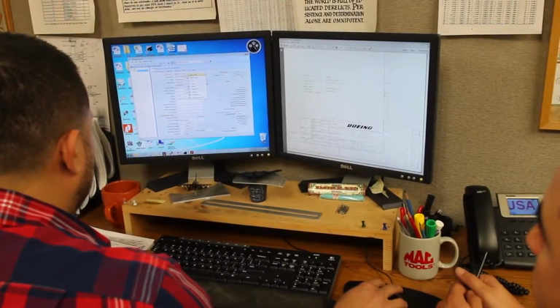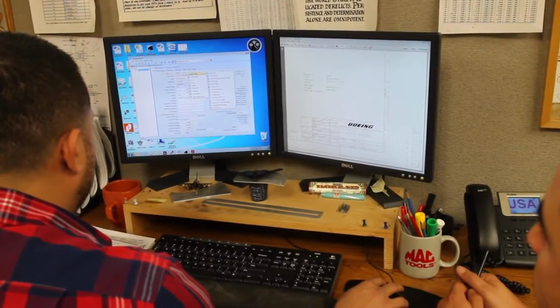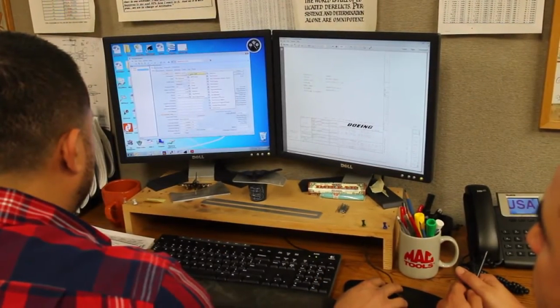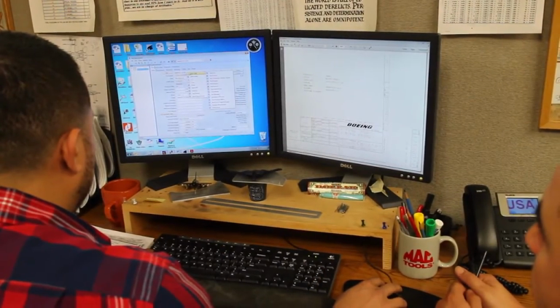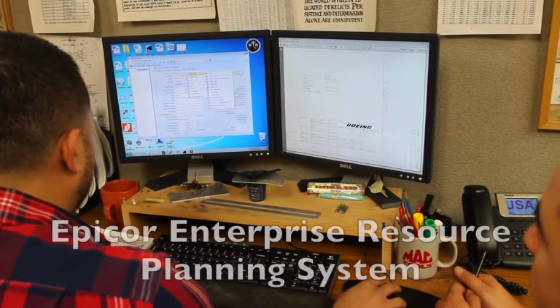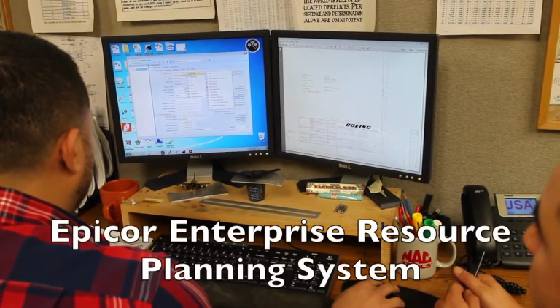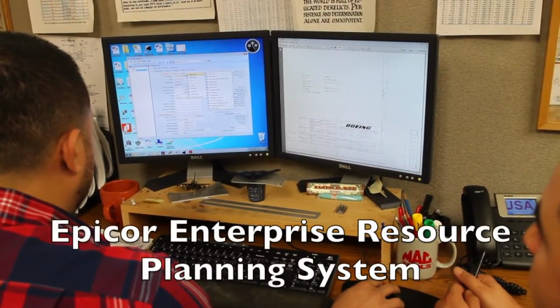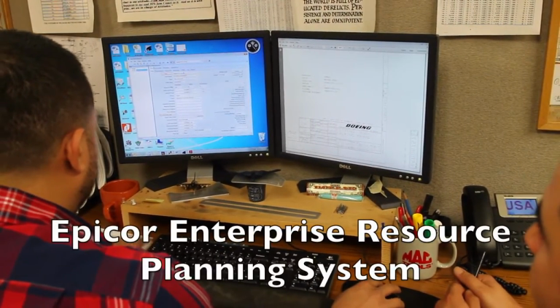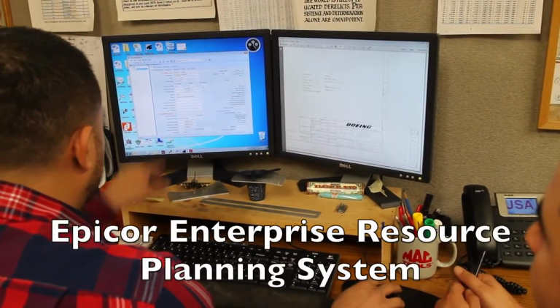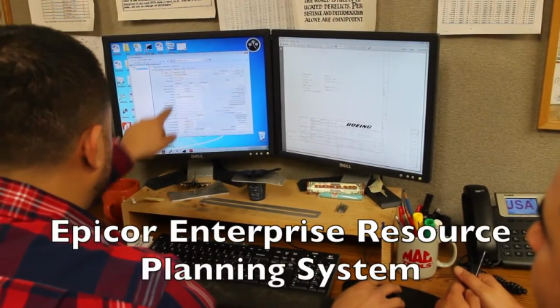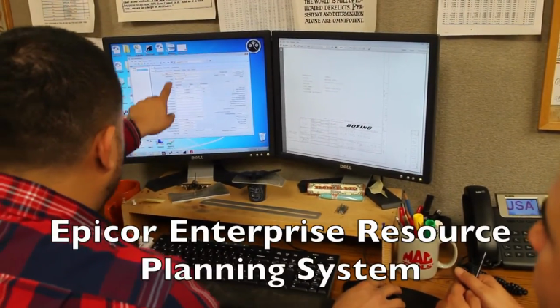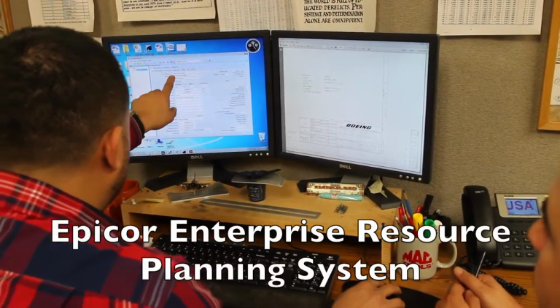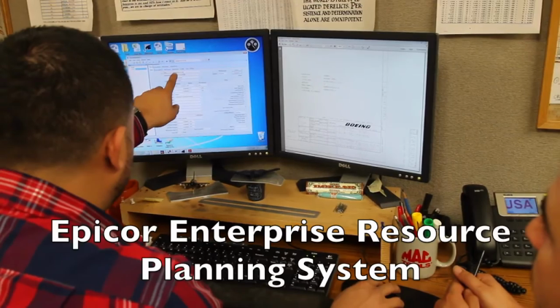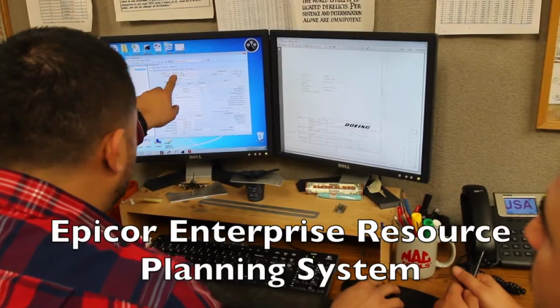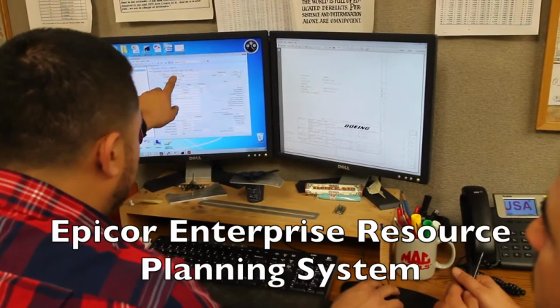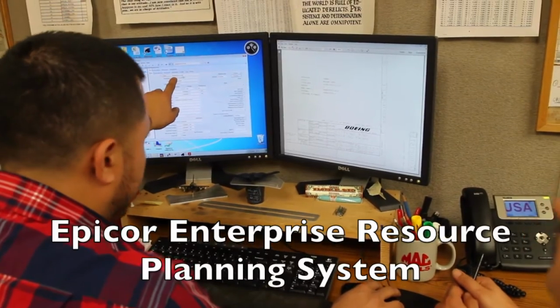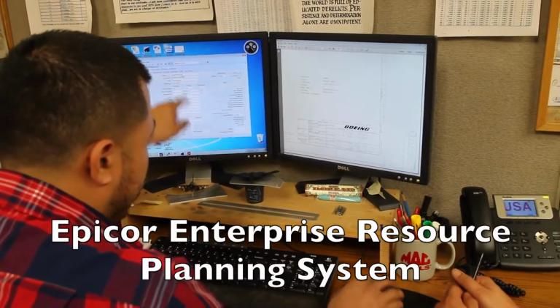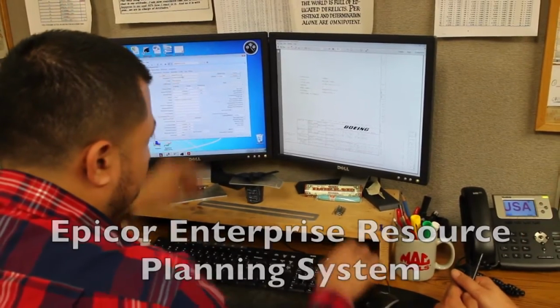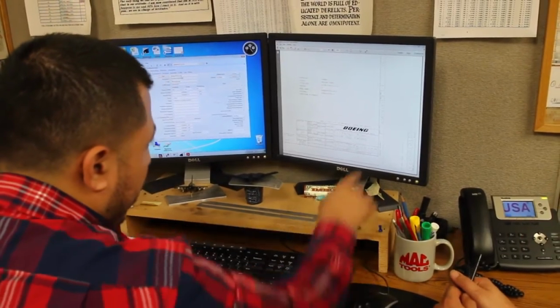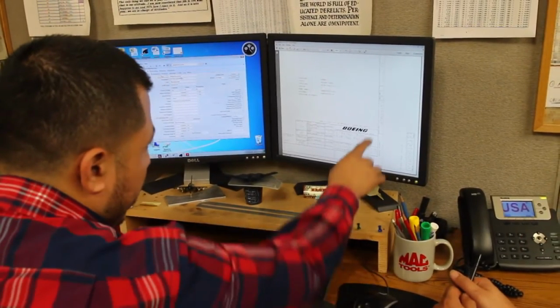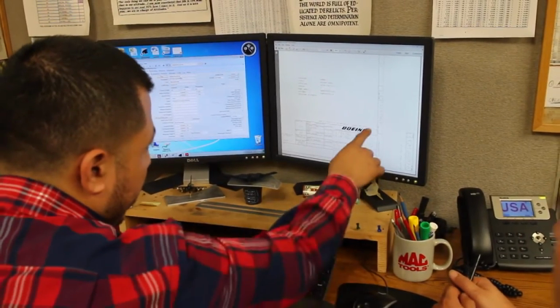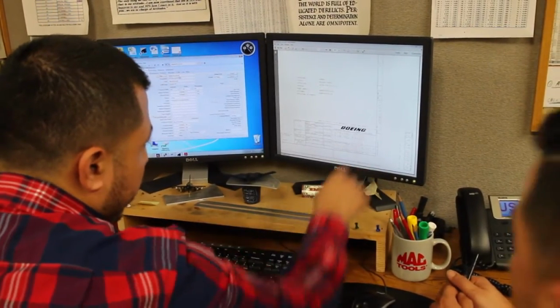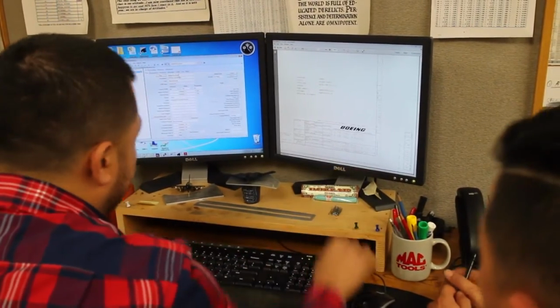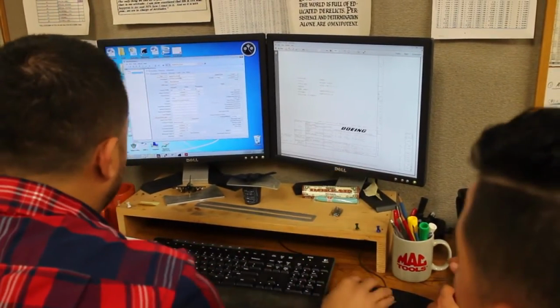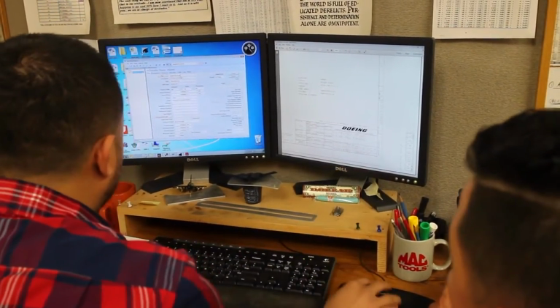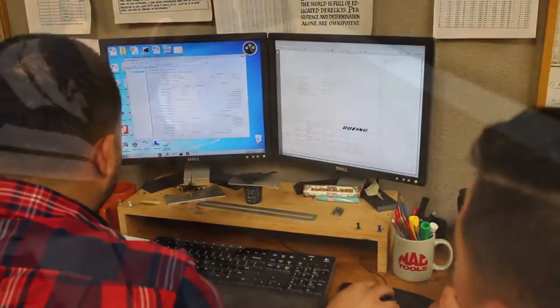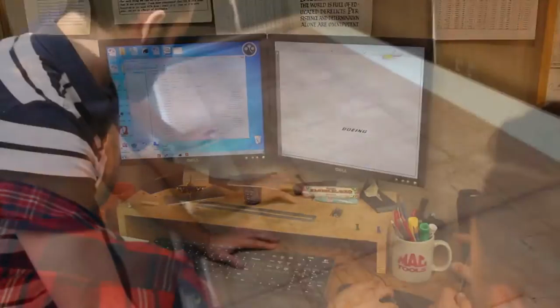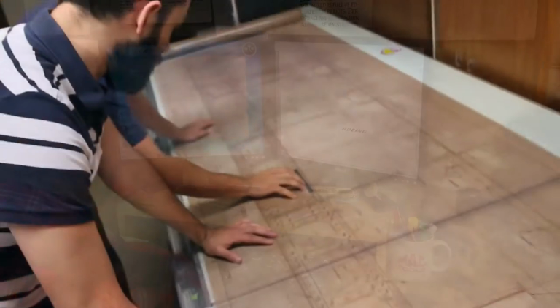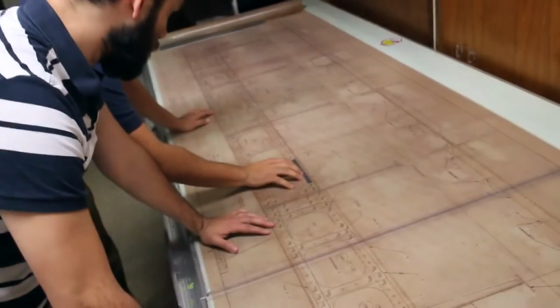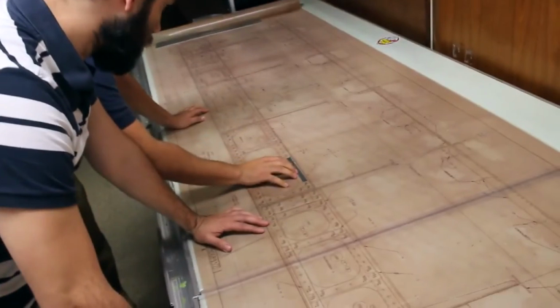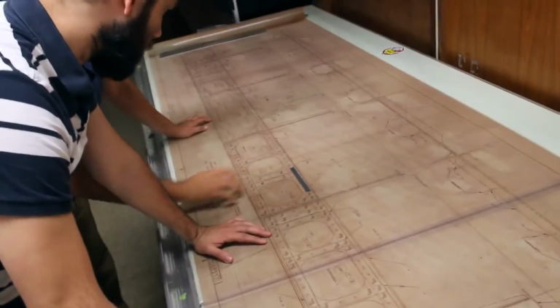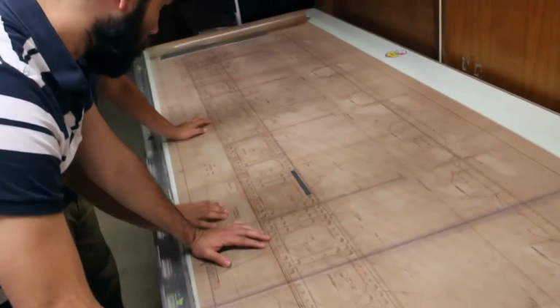Our consultants all have solid backgrounds in both military and private sector aerospace industries.